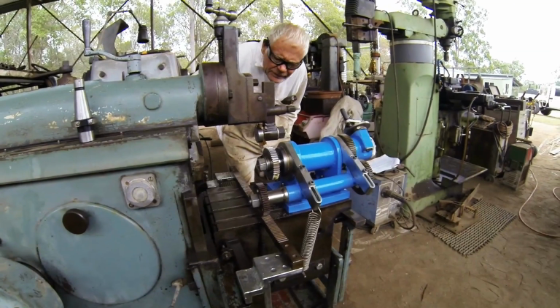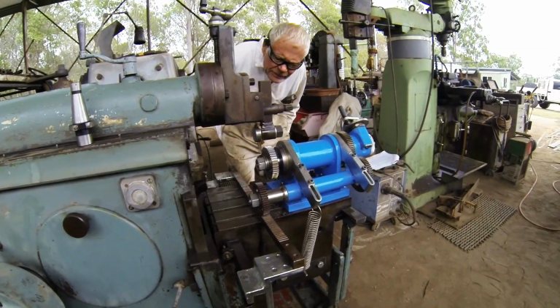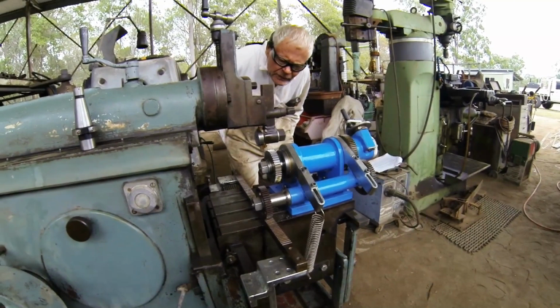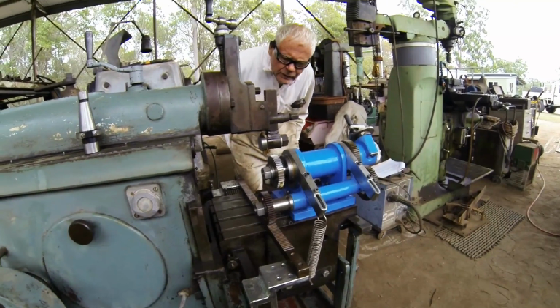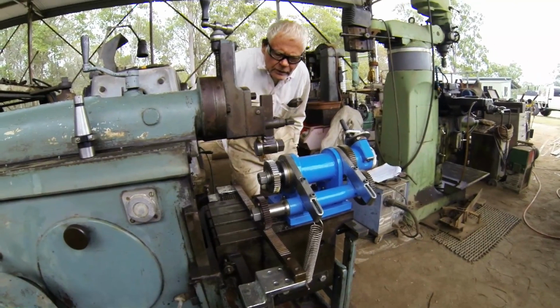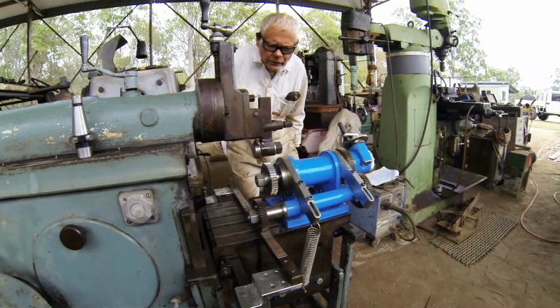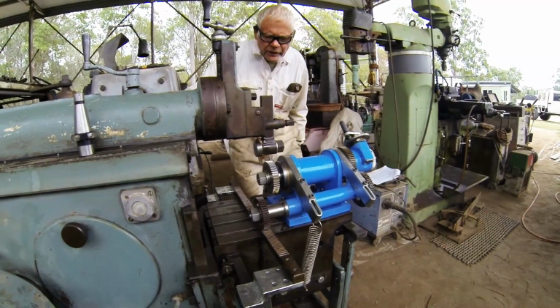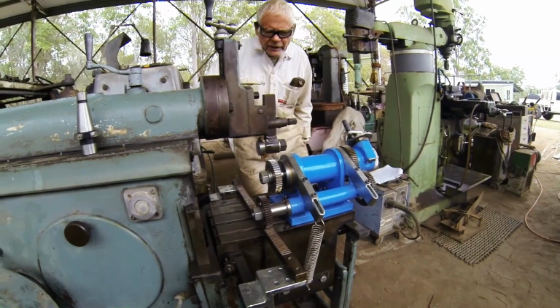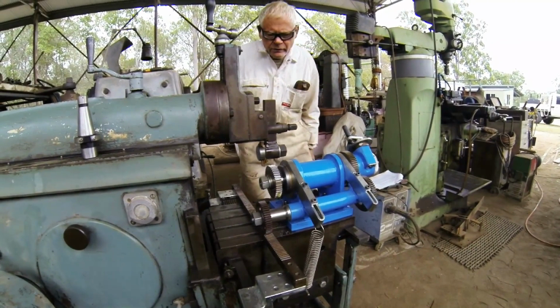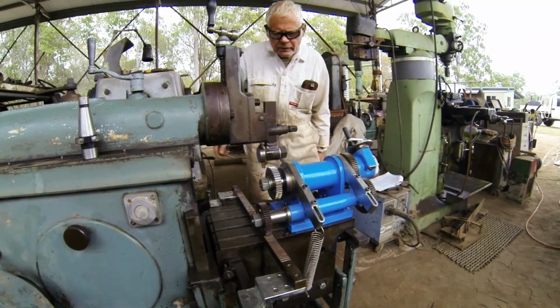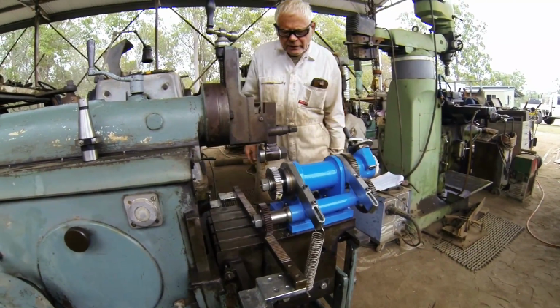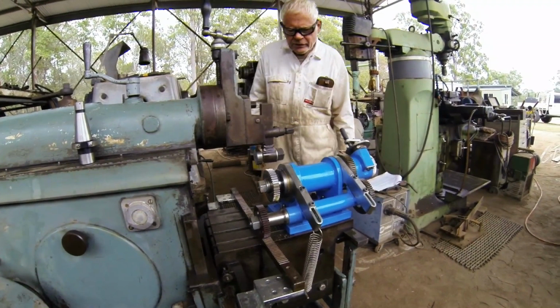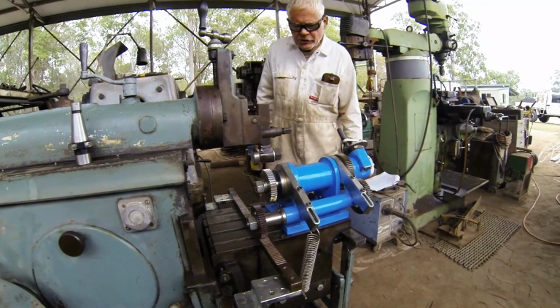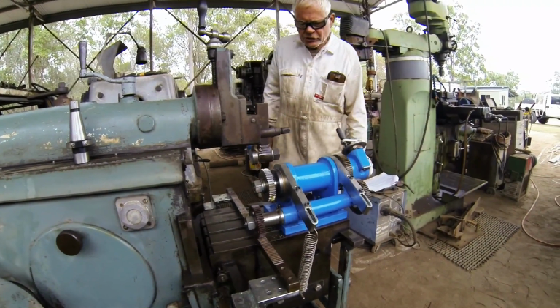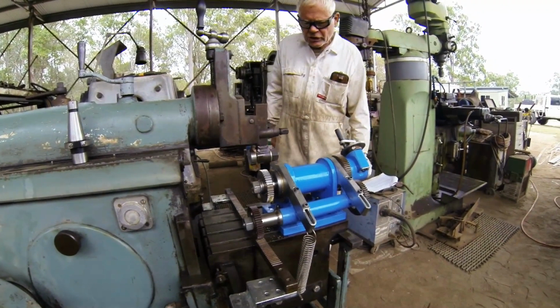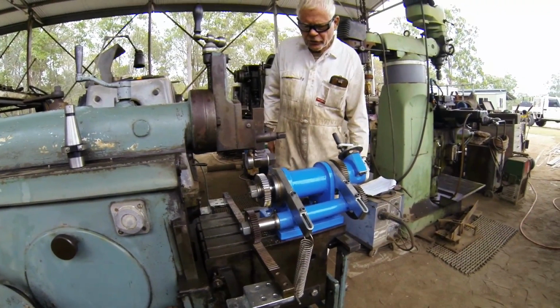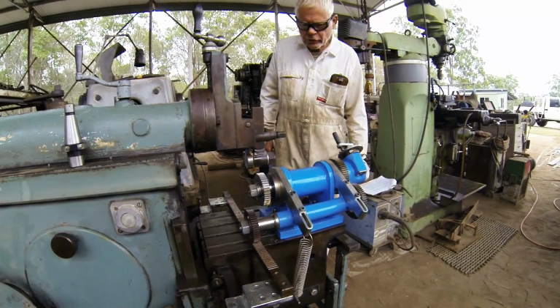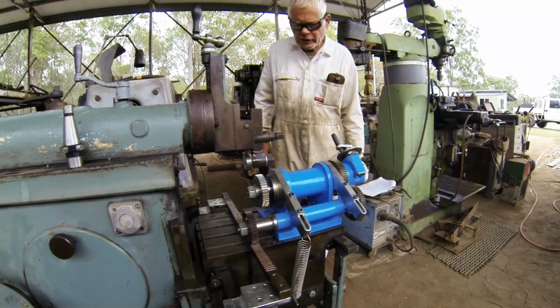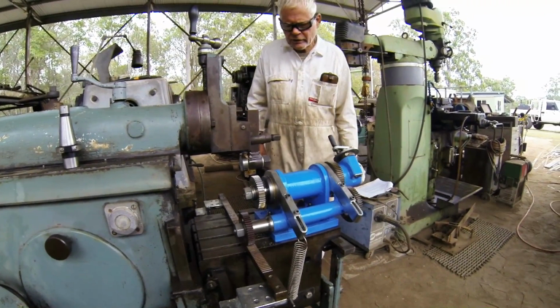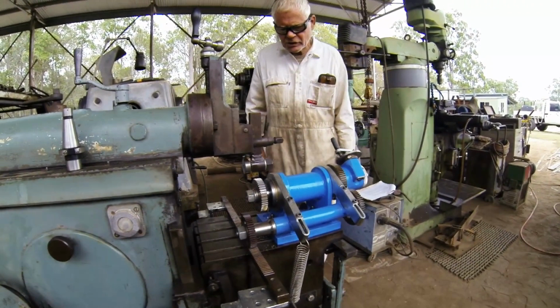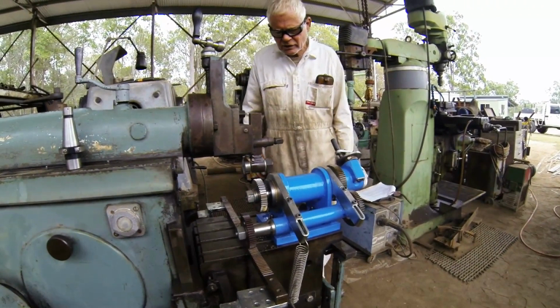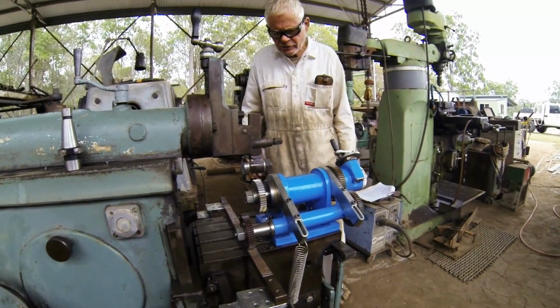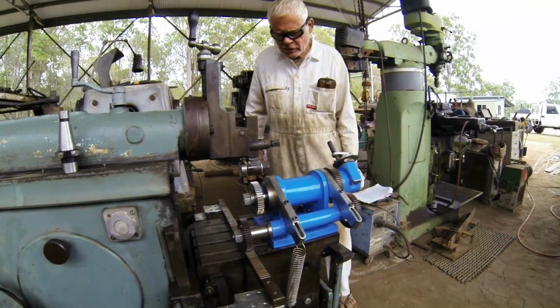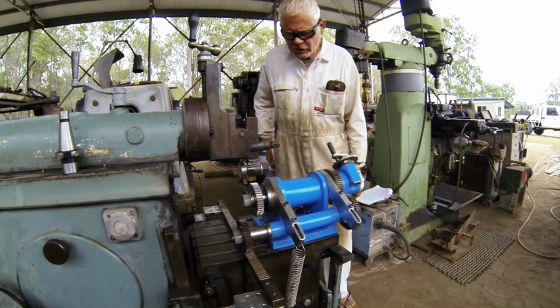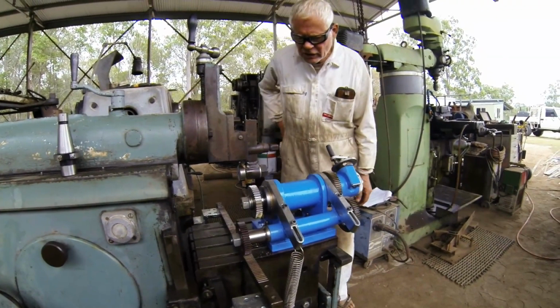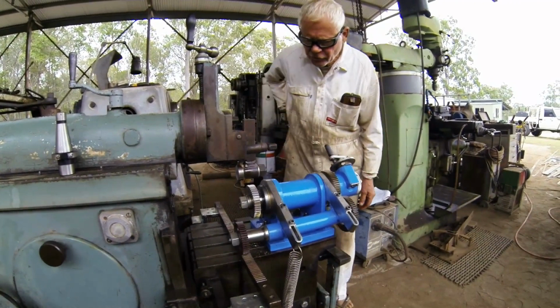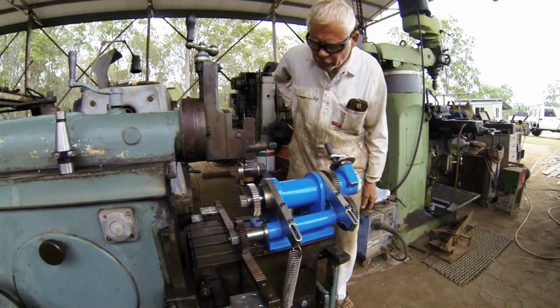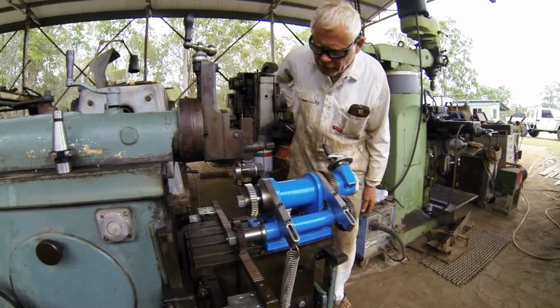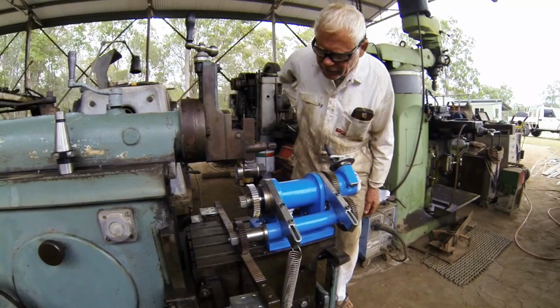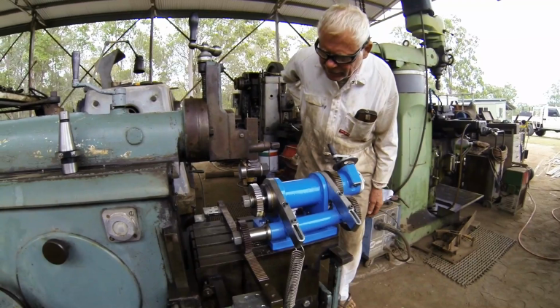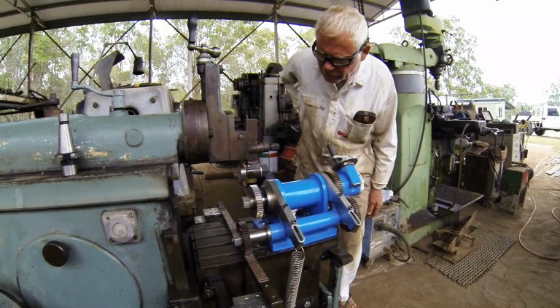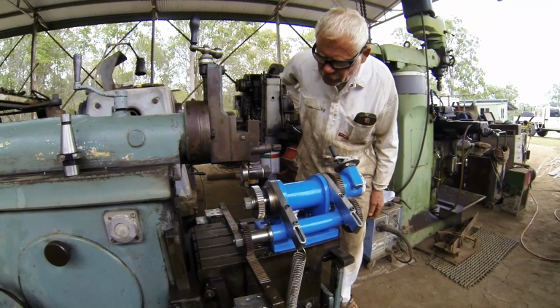There we go. Another successful gear cutting job.